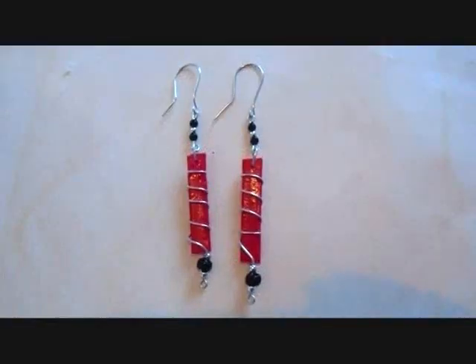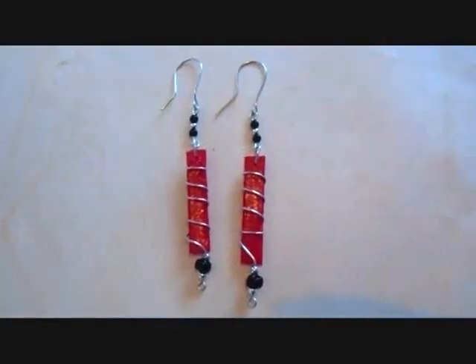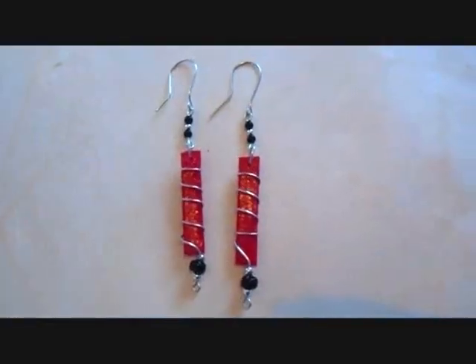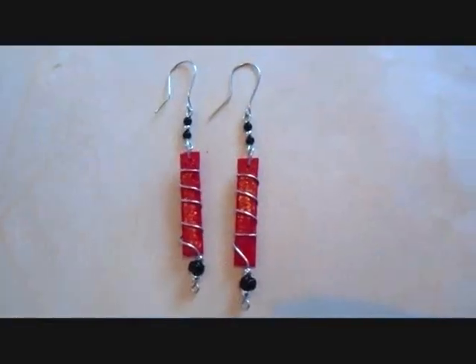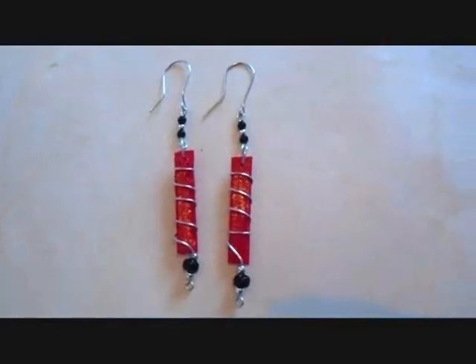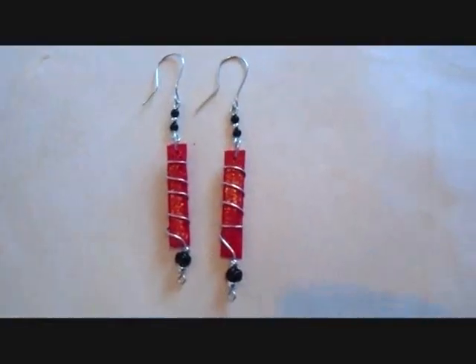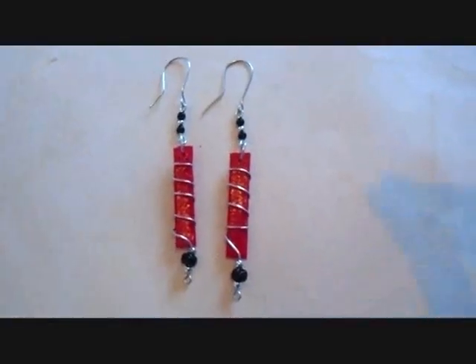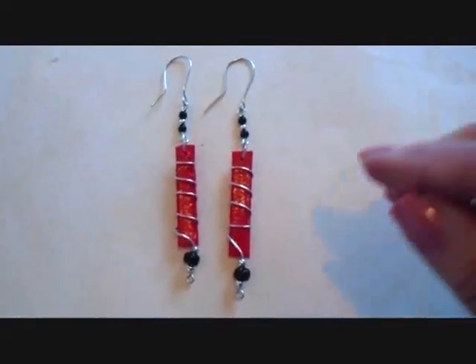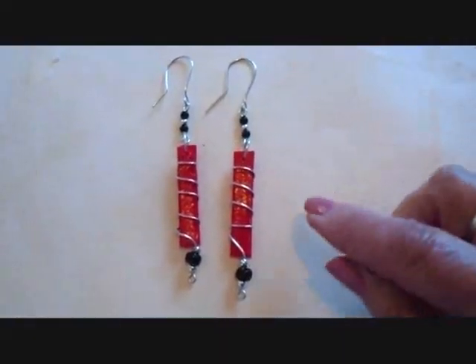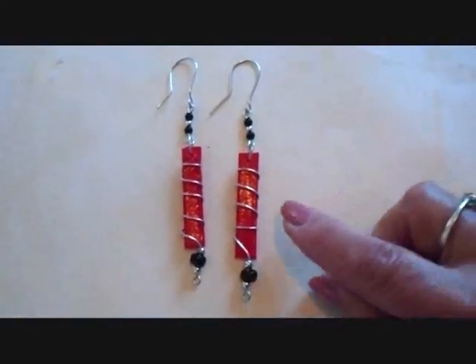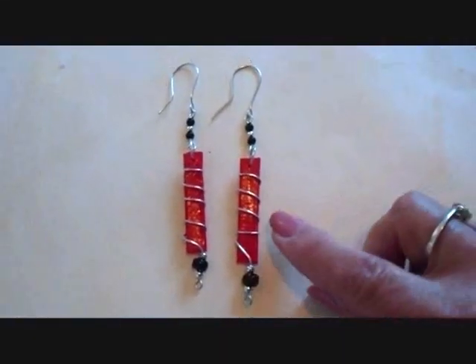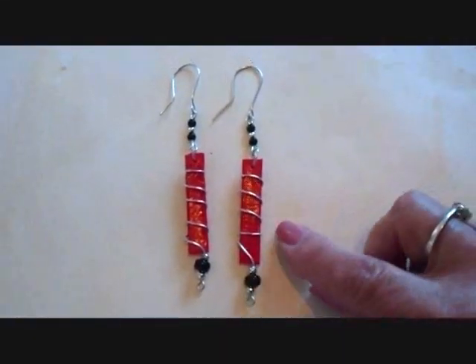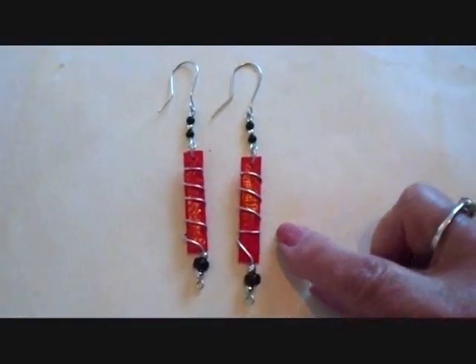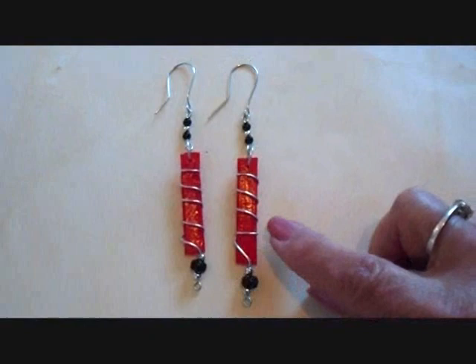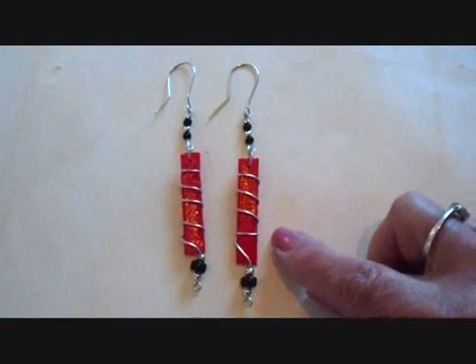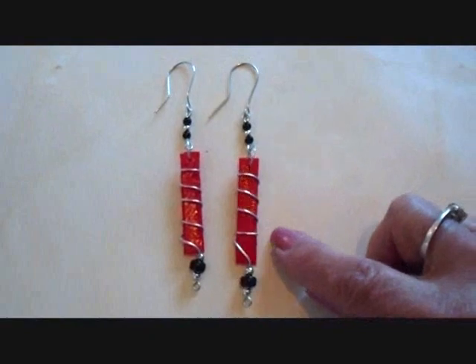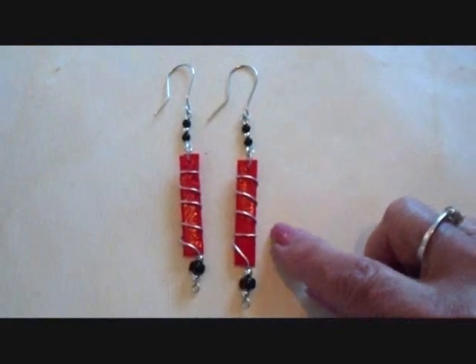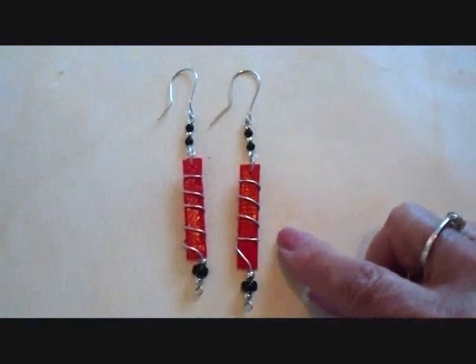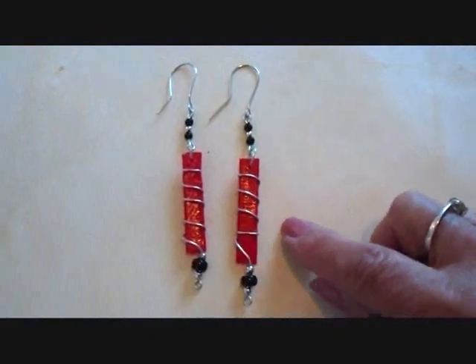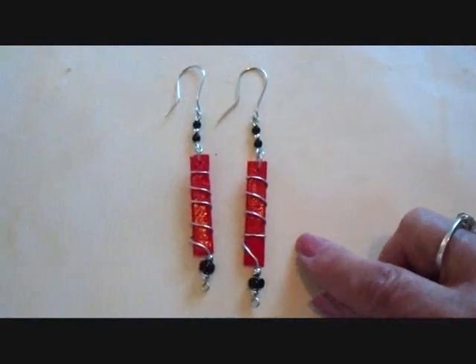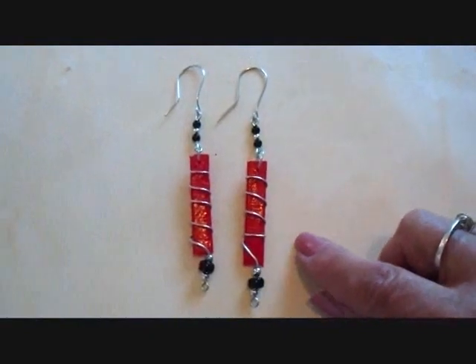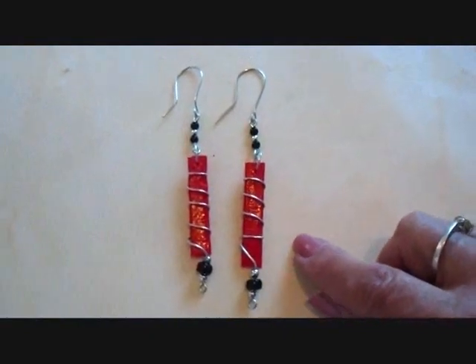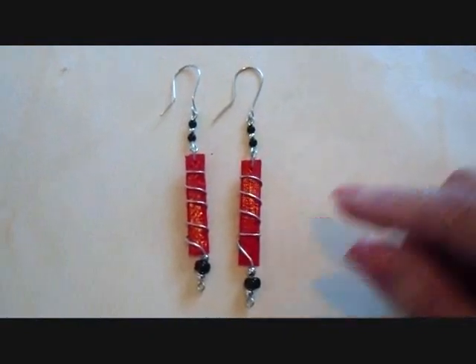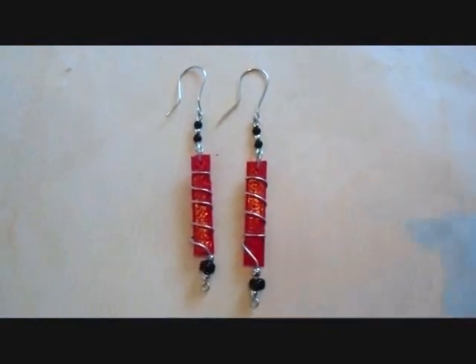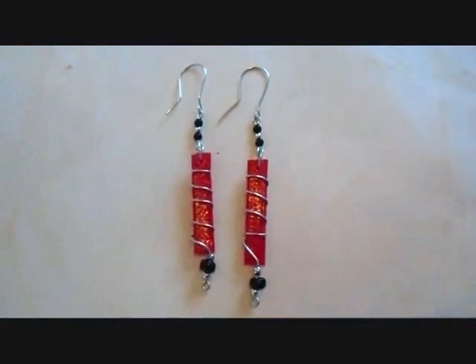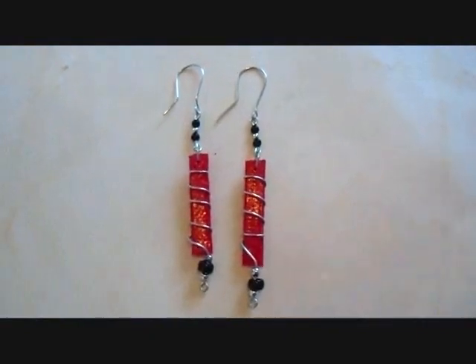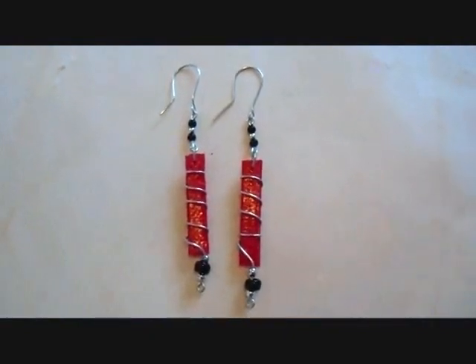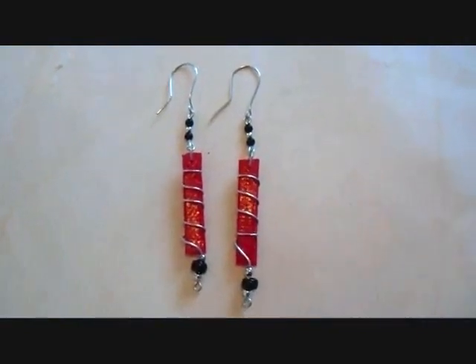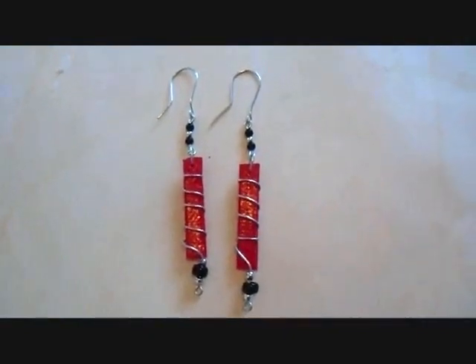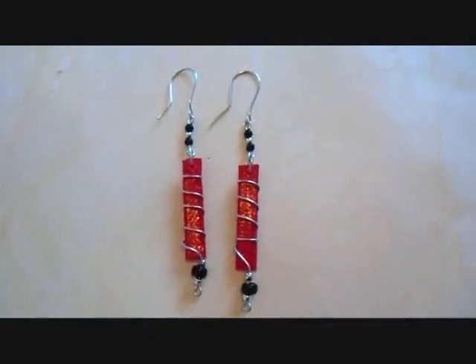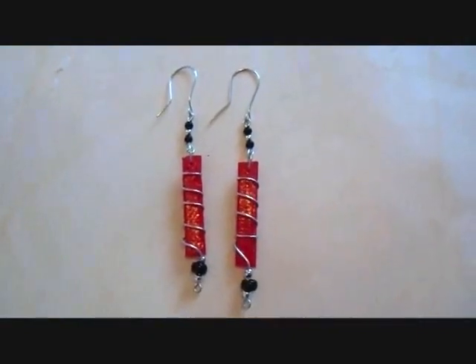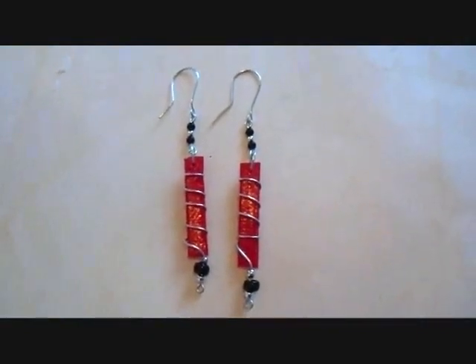Hi everyone, this is Emmy. Today I'm going to show you how to make these earrings with duct tape. So let's get started.